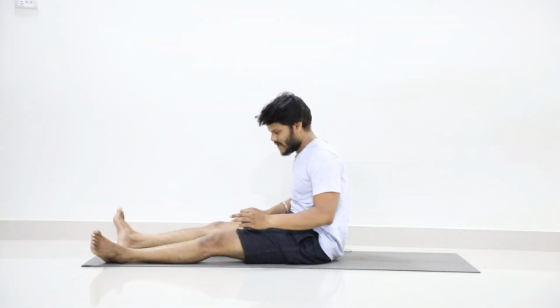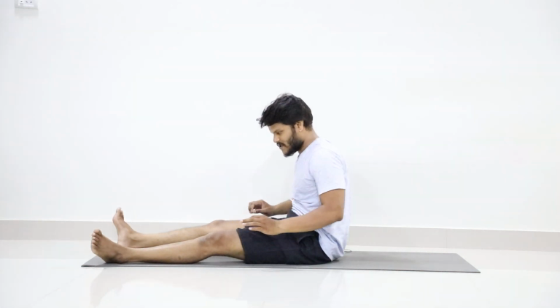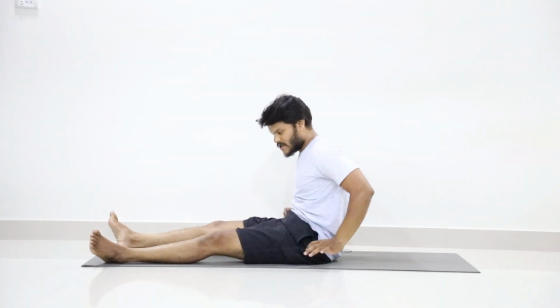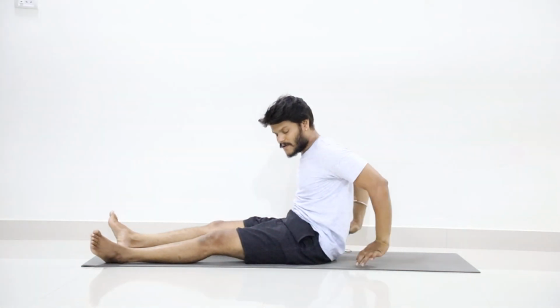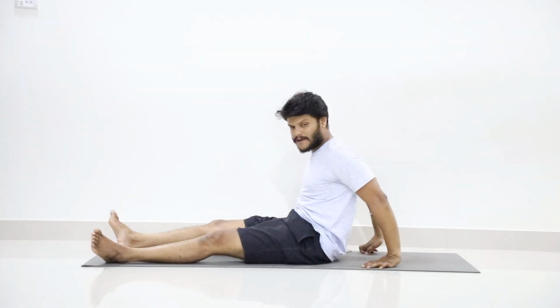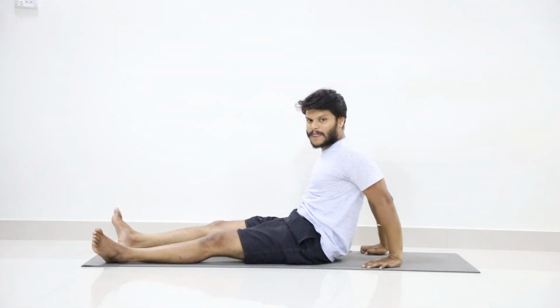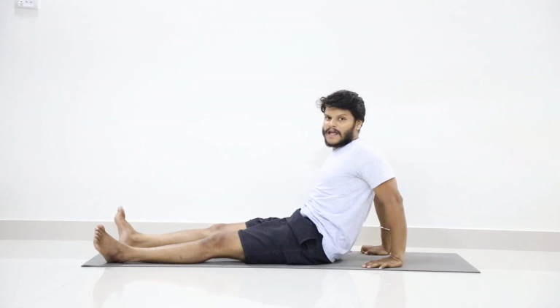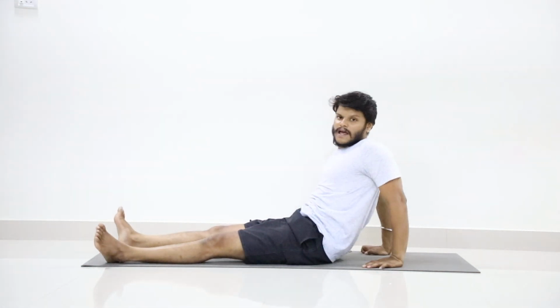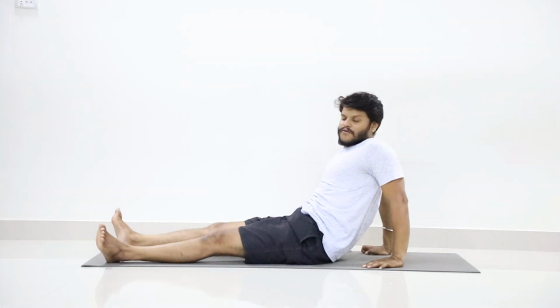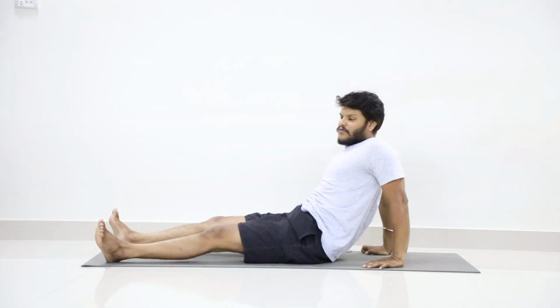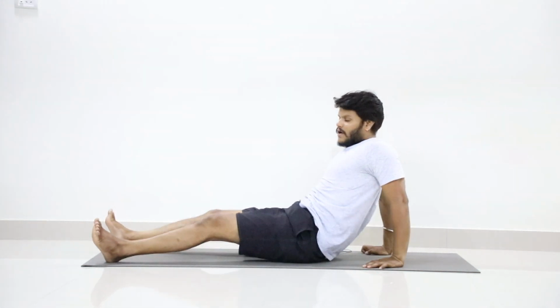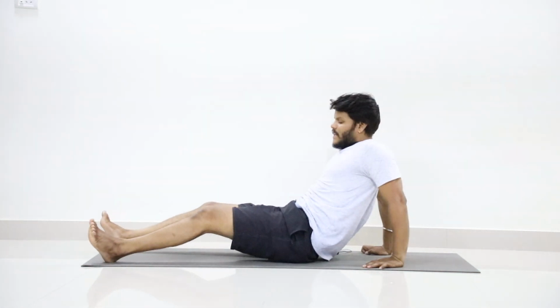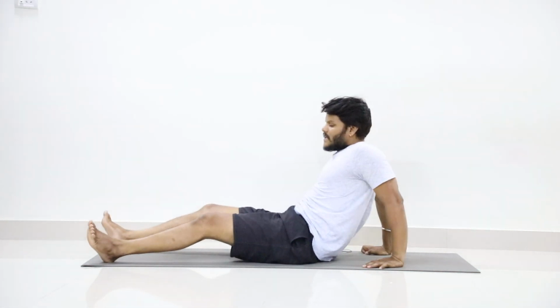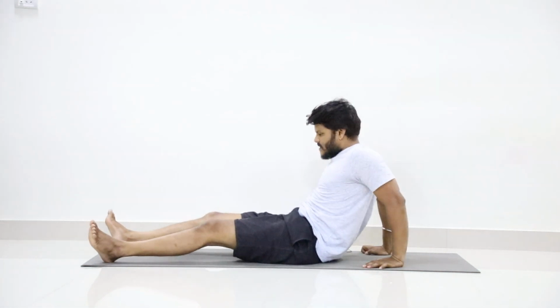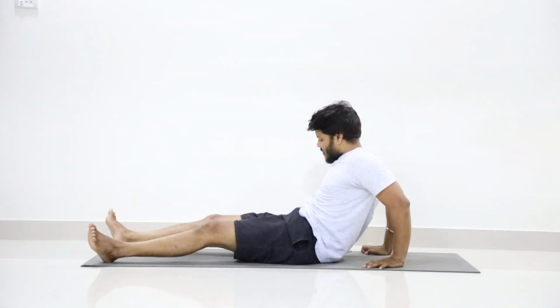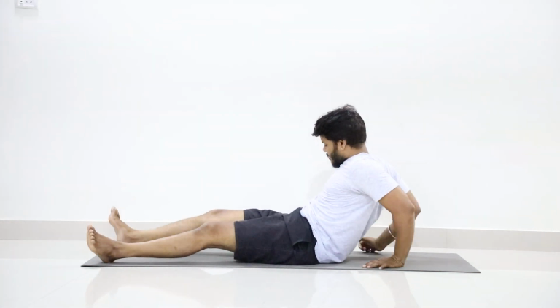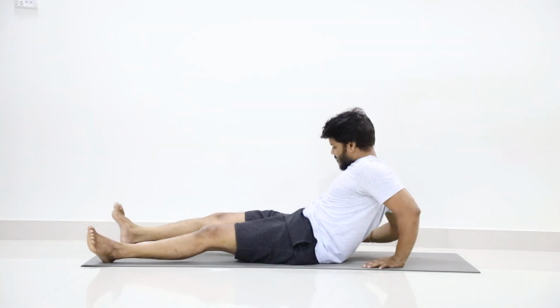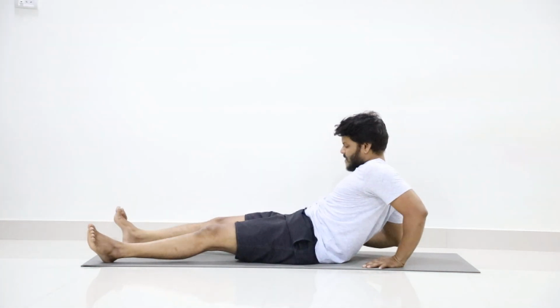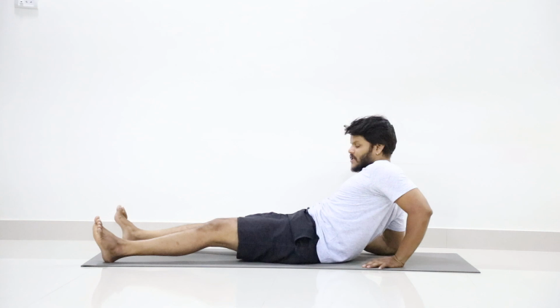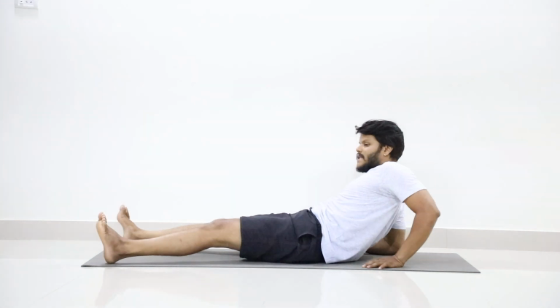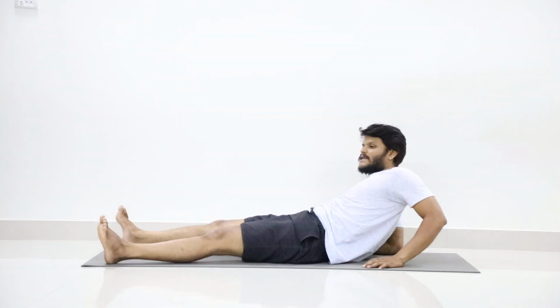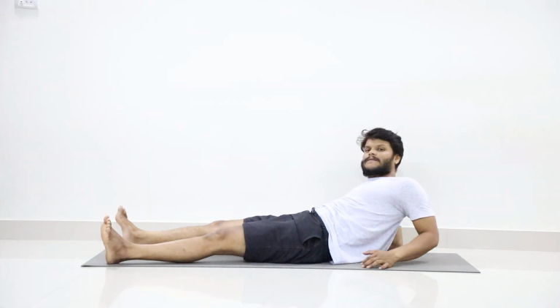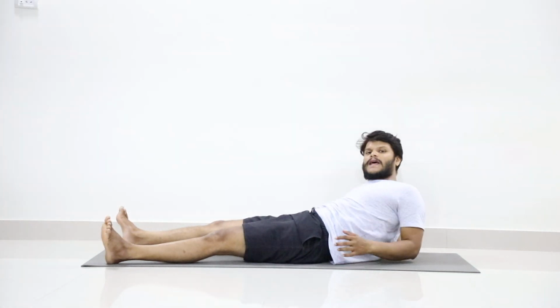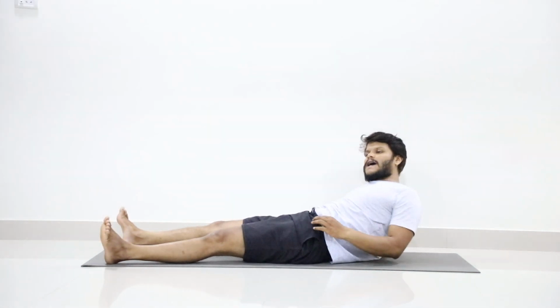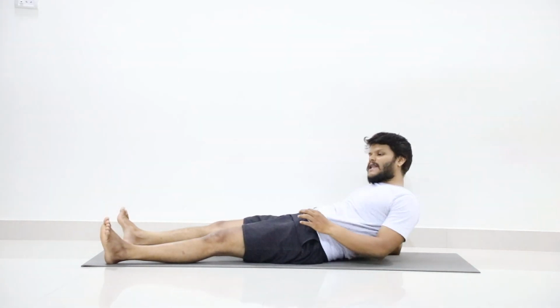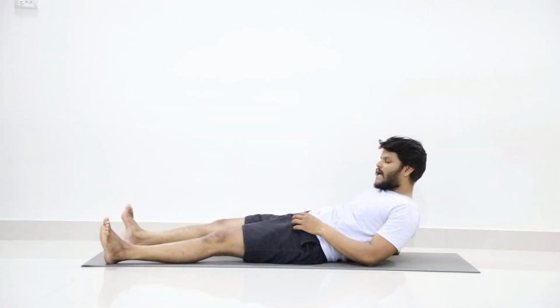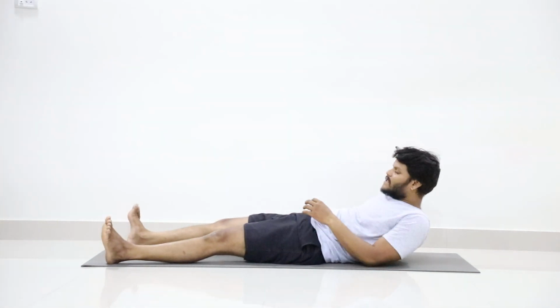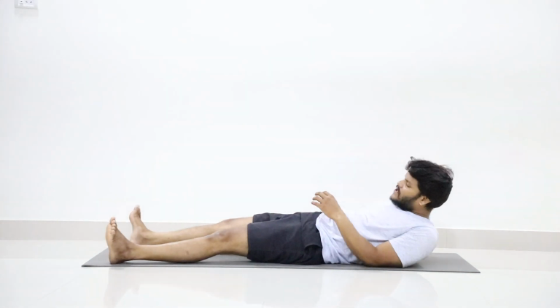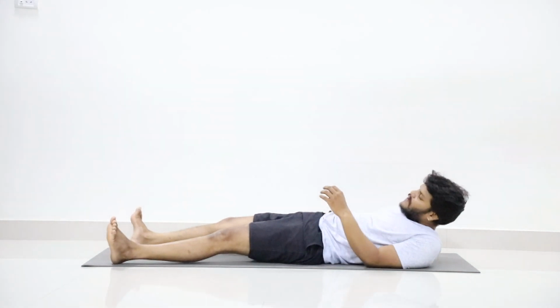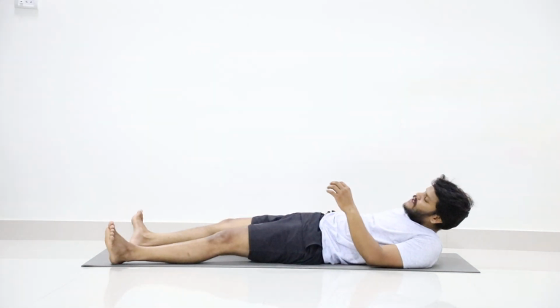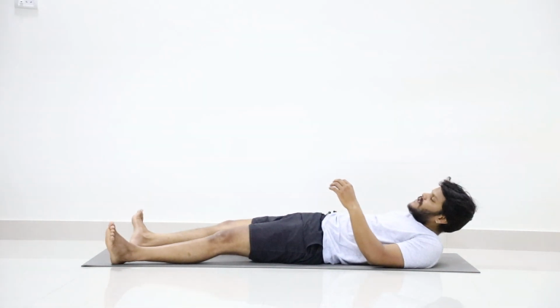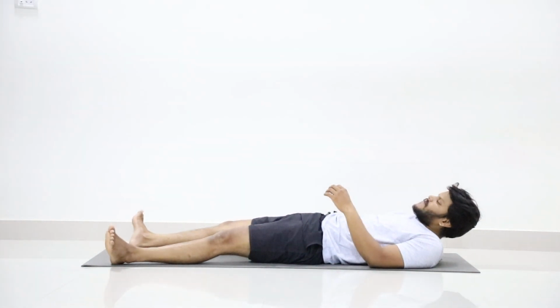Slowly fold your legs, then stretch your legs and relax in Shavasana.